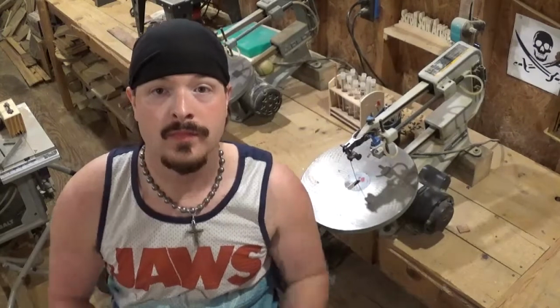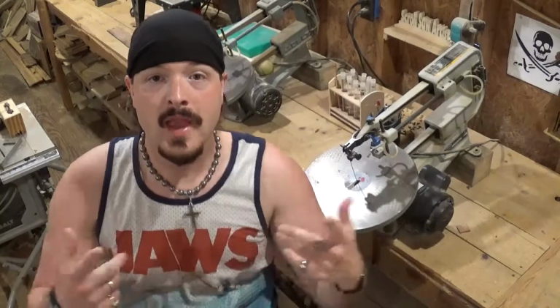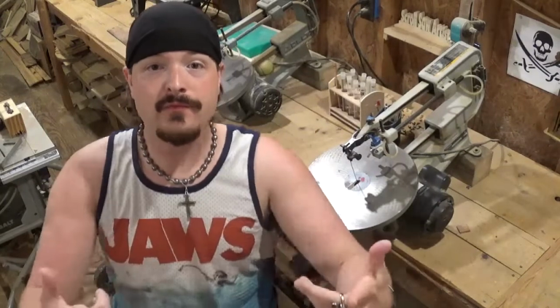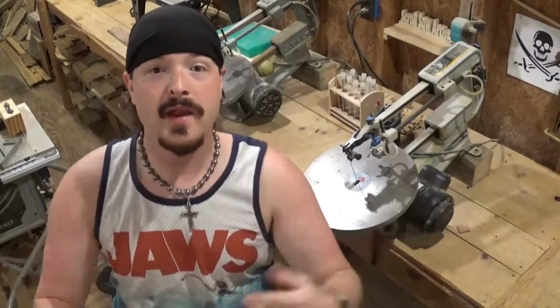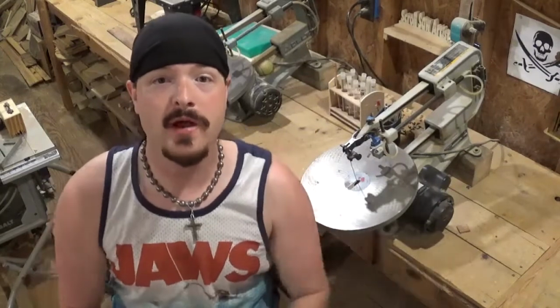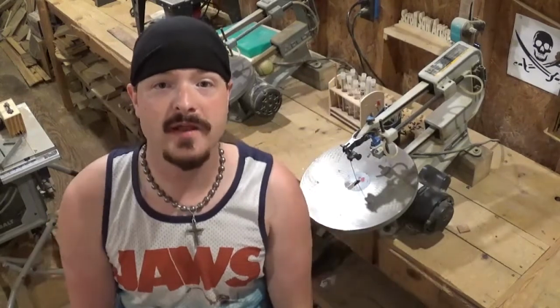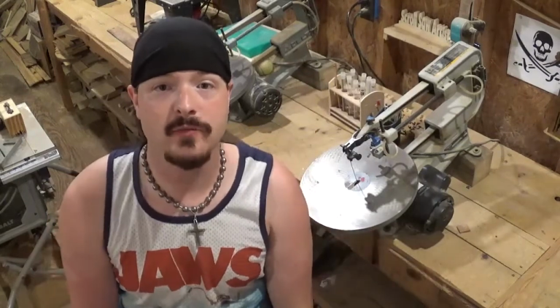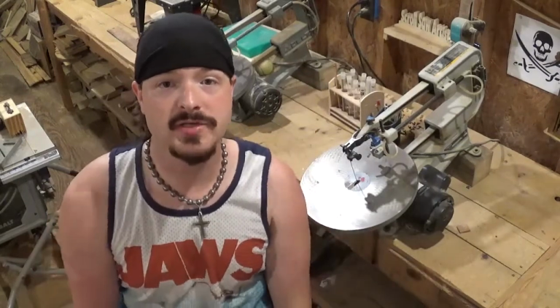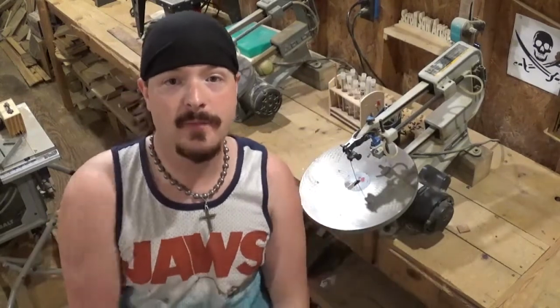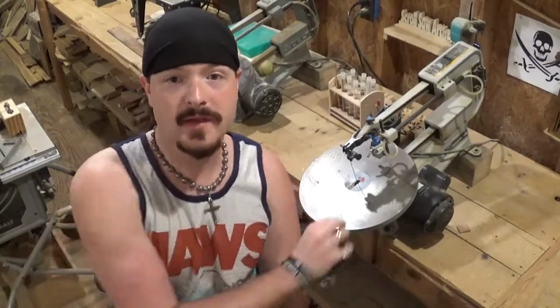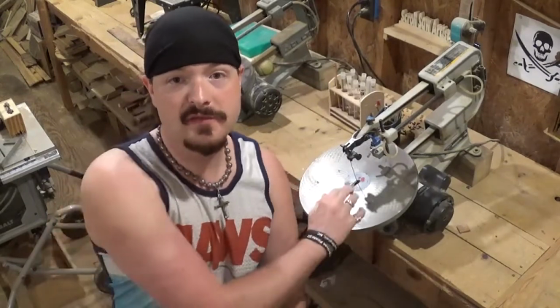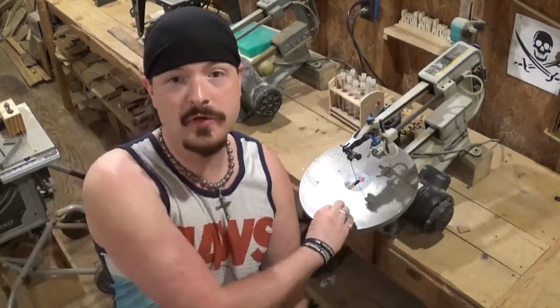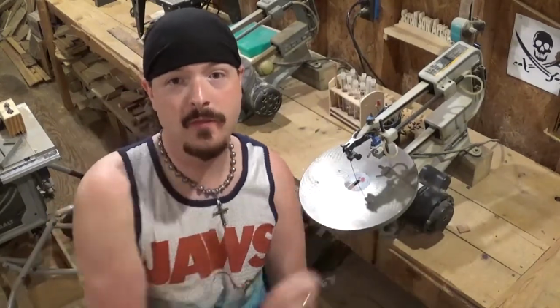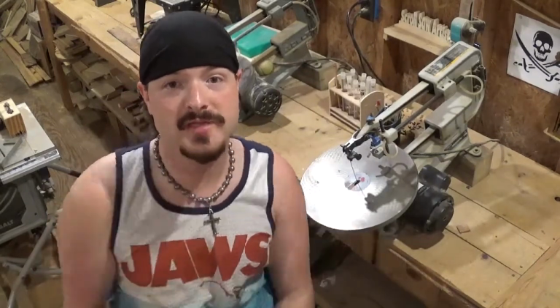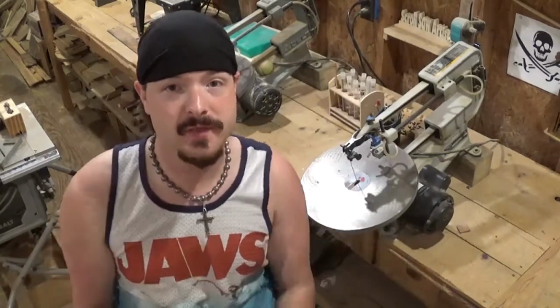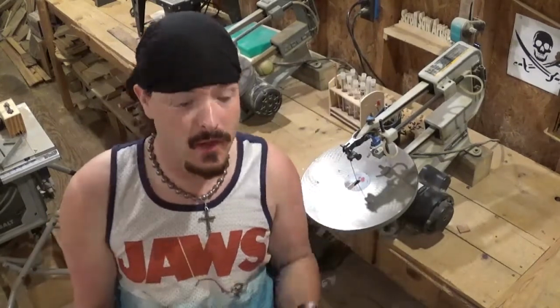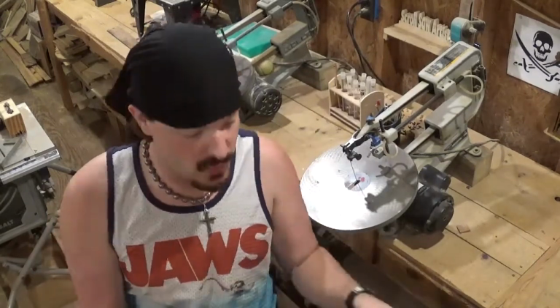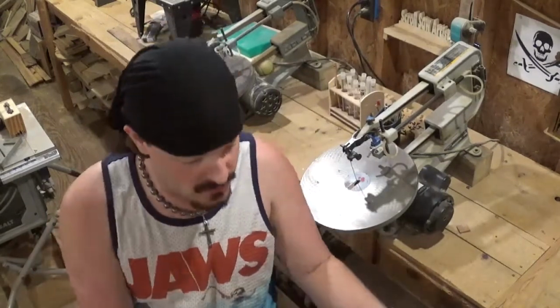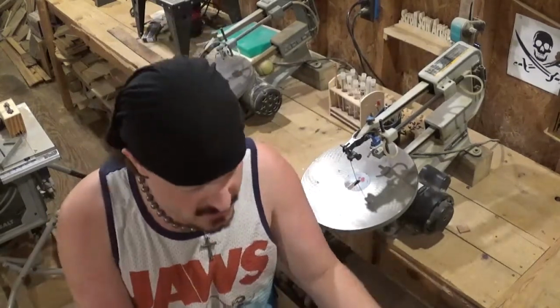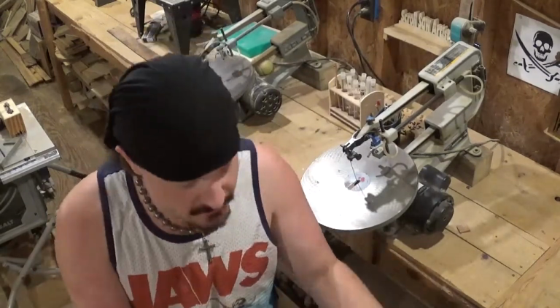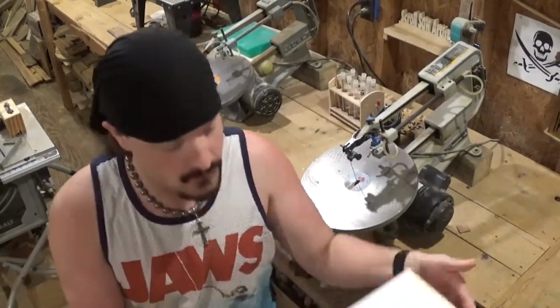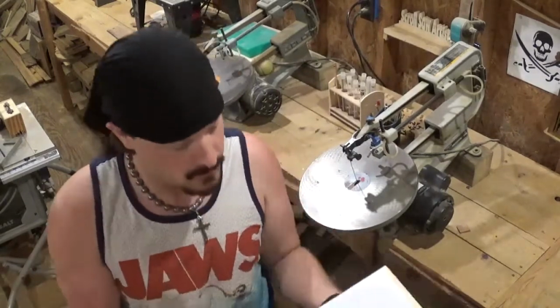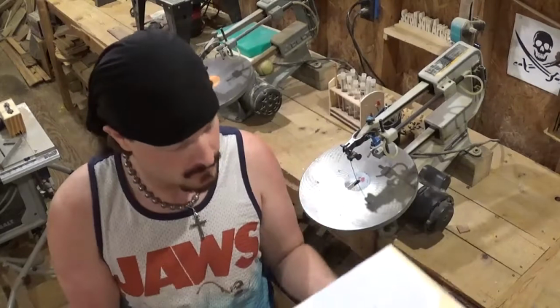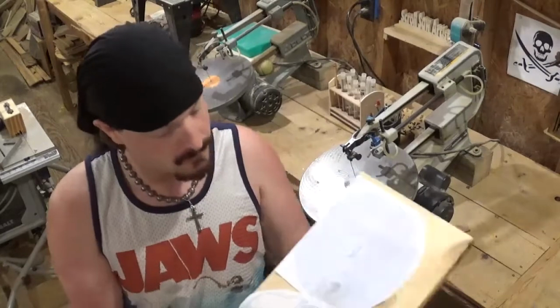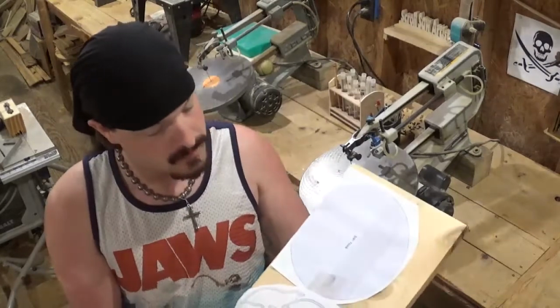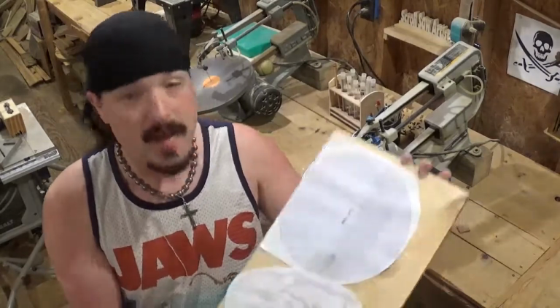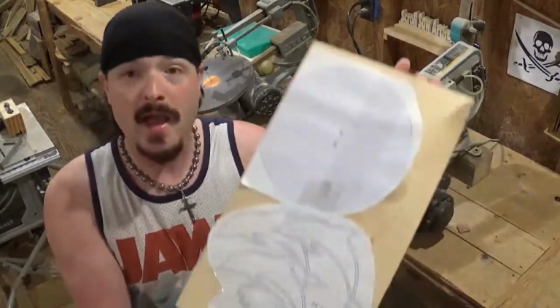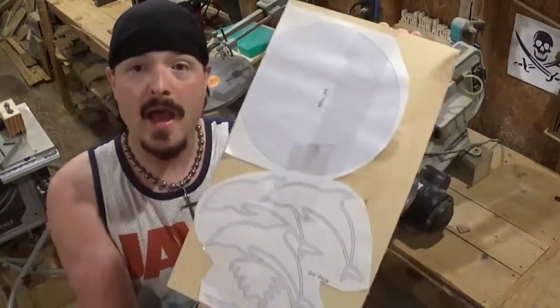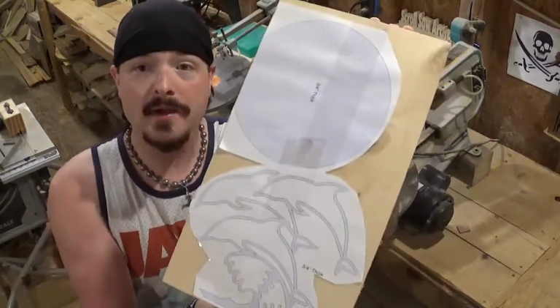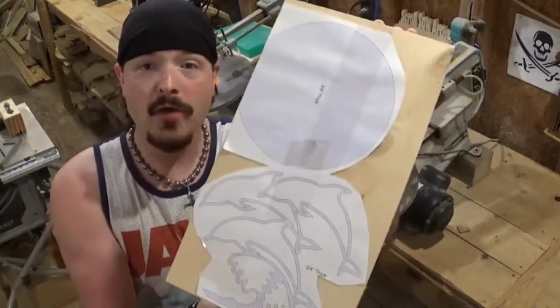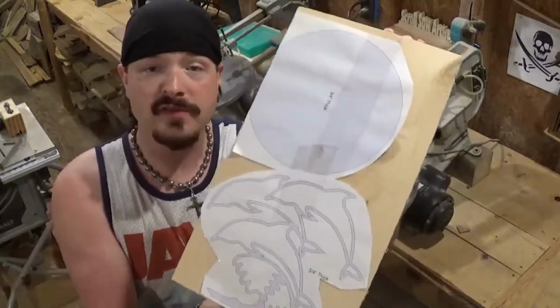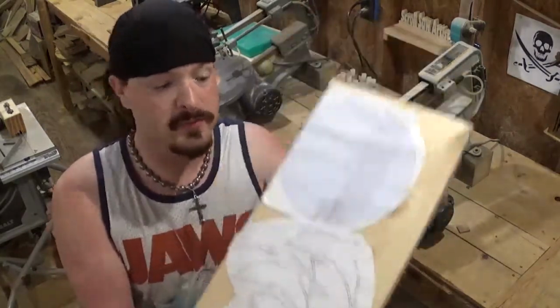Hey everybody, welcome back to the workshop. In today's scroll saw project video, we're going to be making a dolphin sculpture.